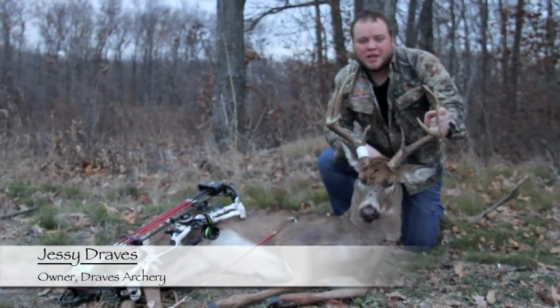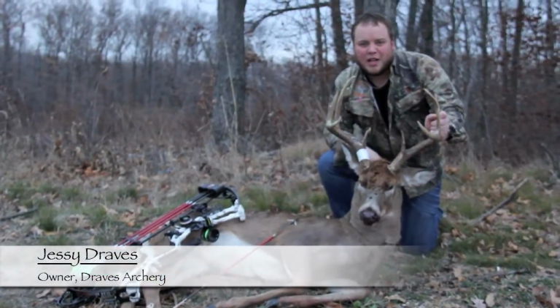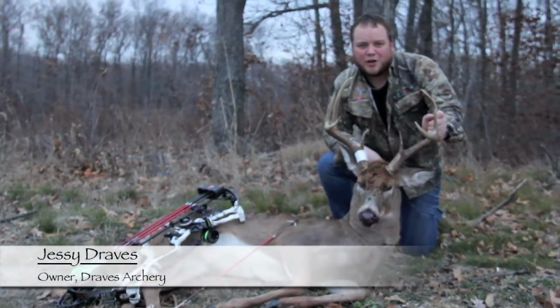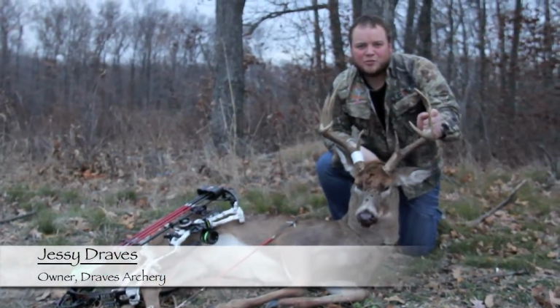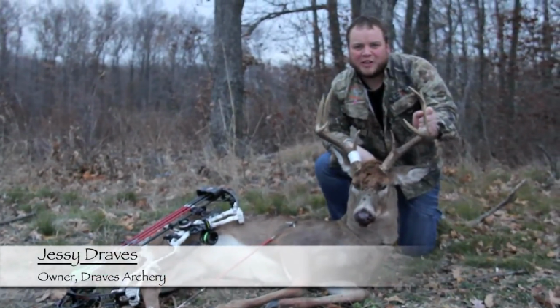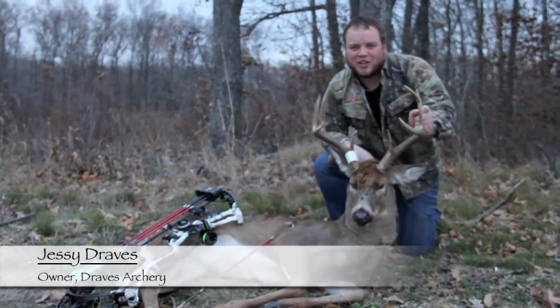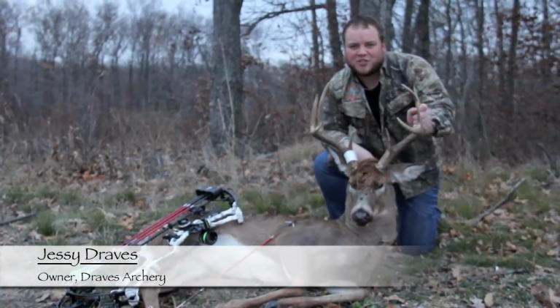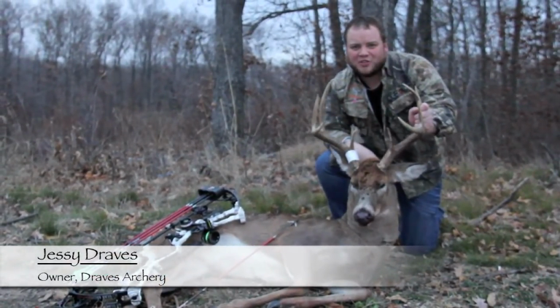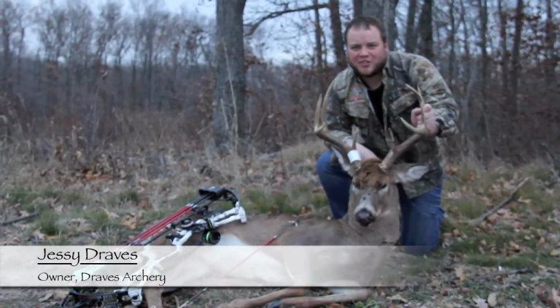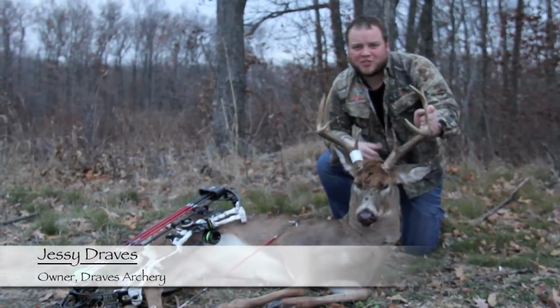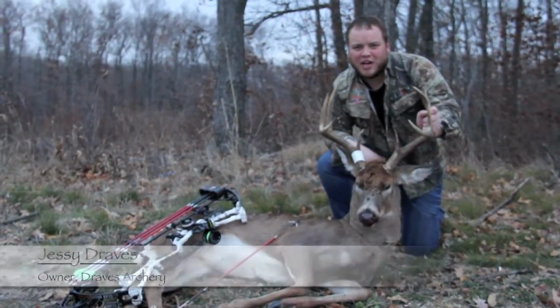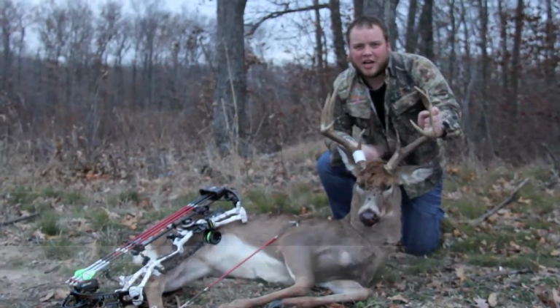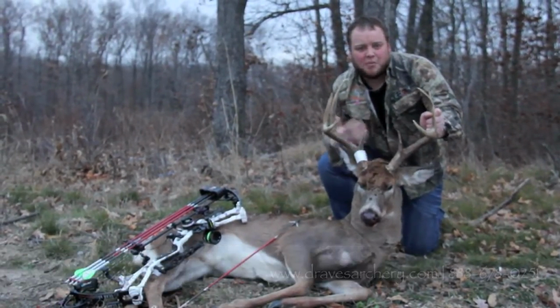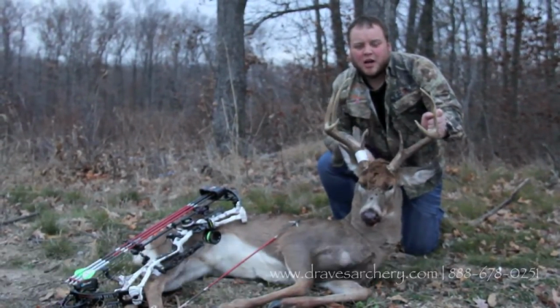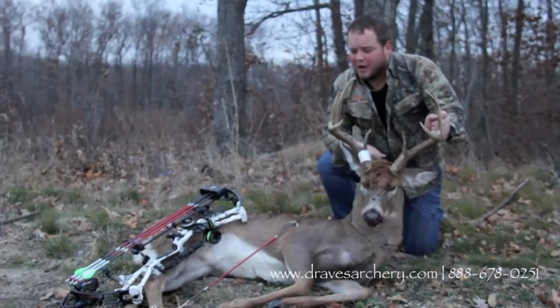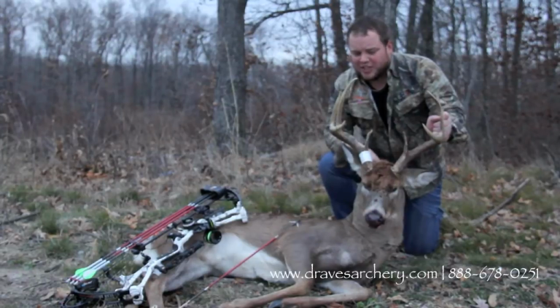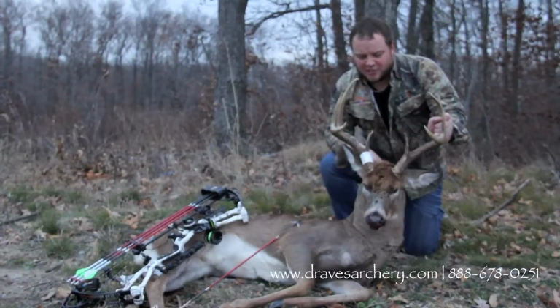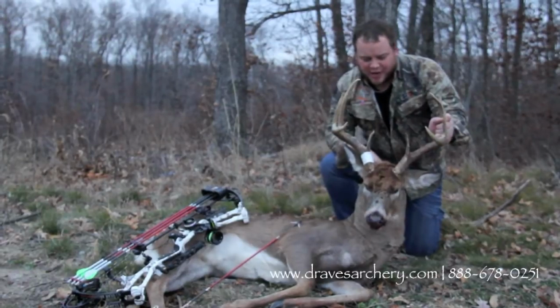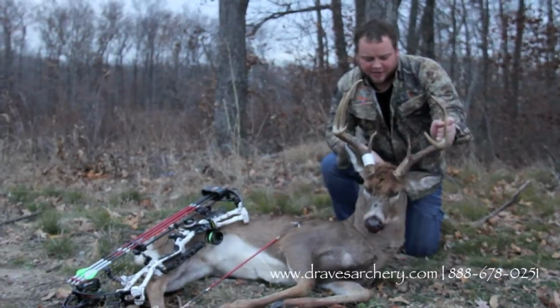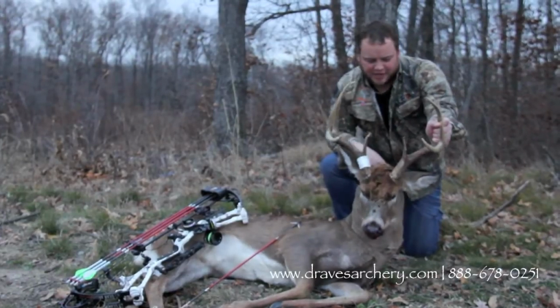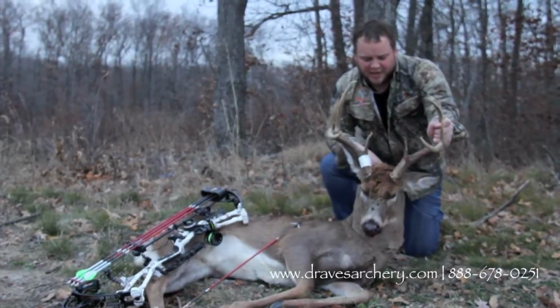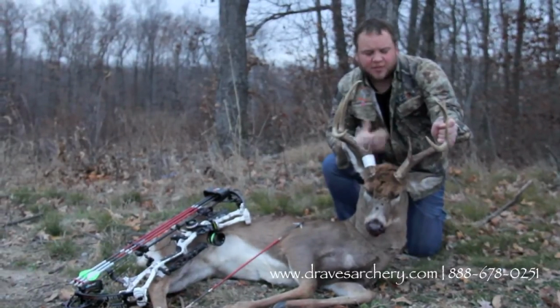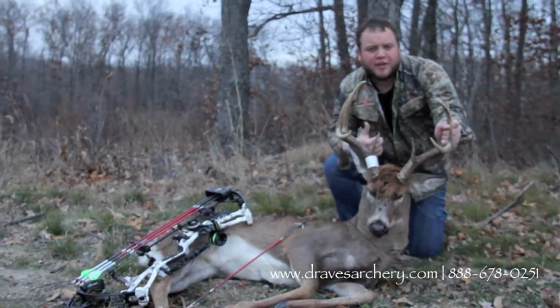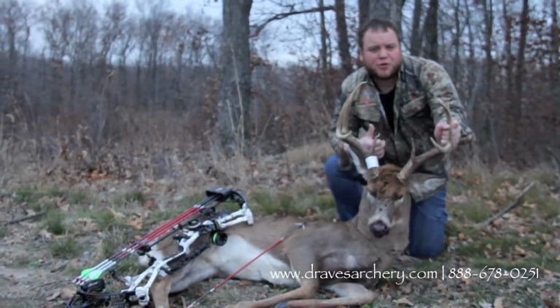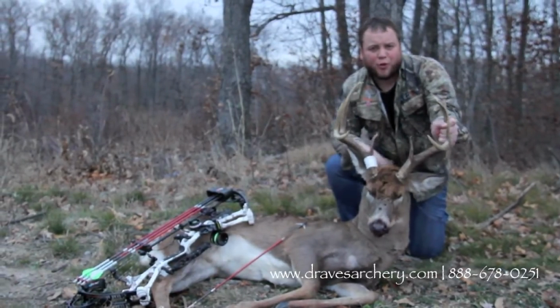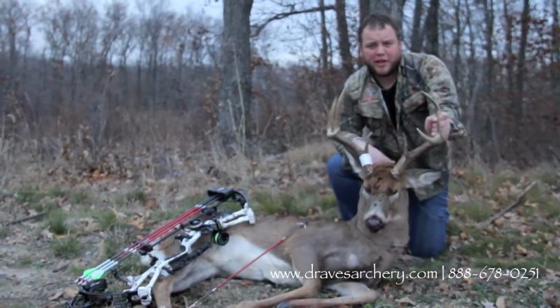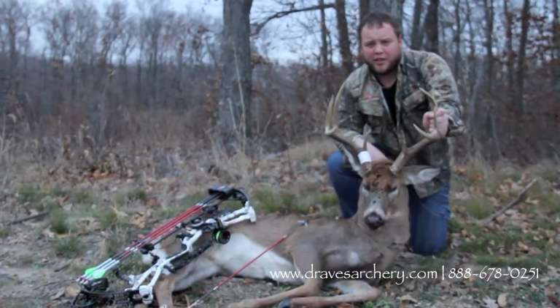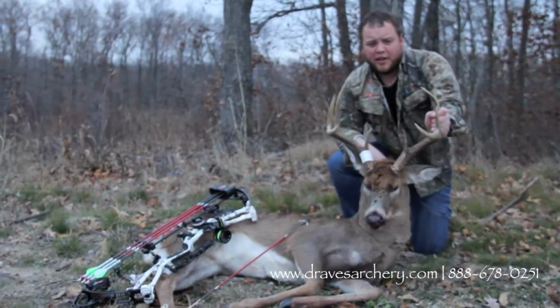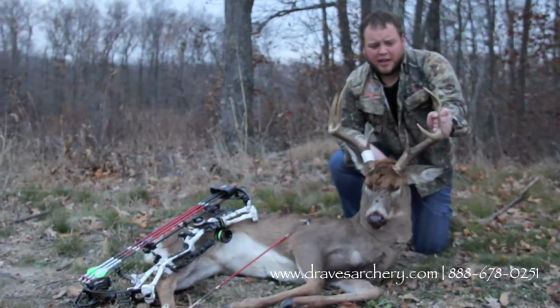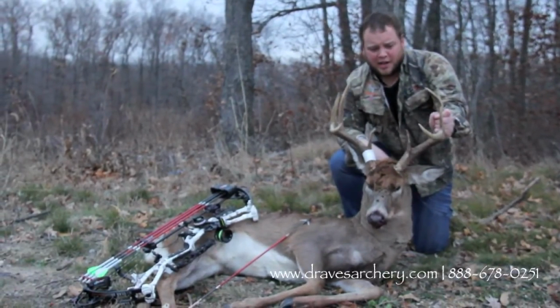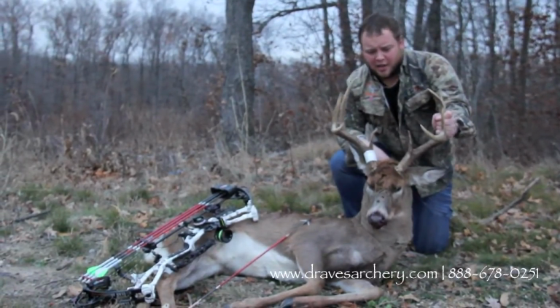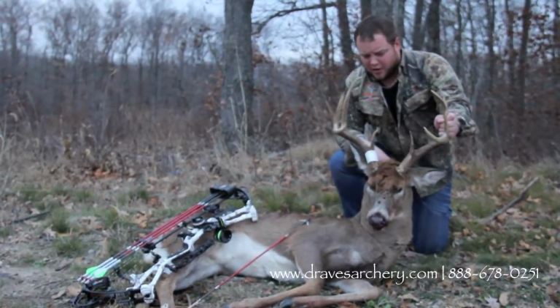Hello, welcome to Draves Archery at dravesarchery.com. I'm Jesse Draves. It's November 20th here in Illinois.